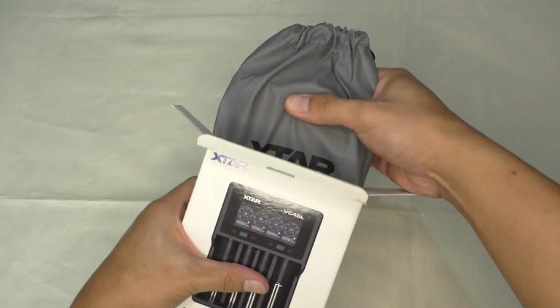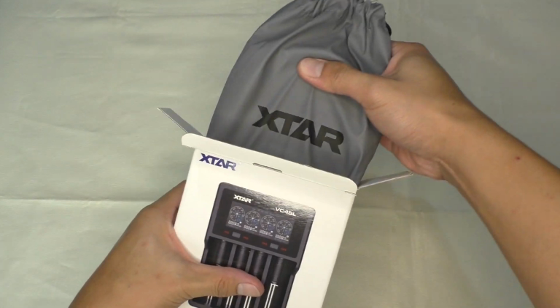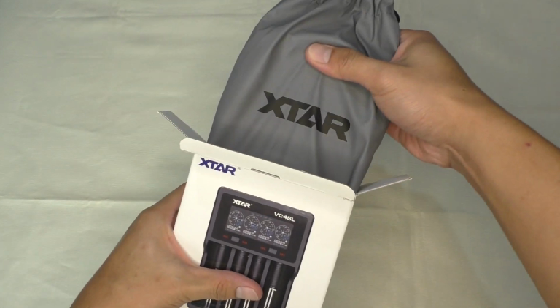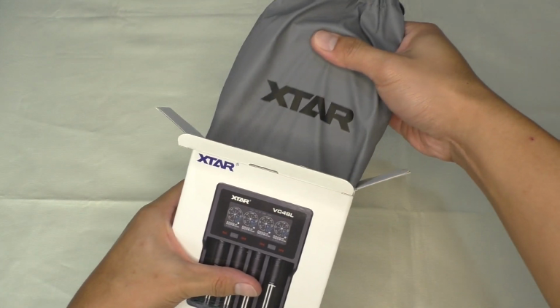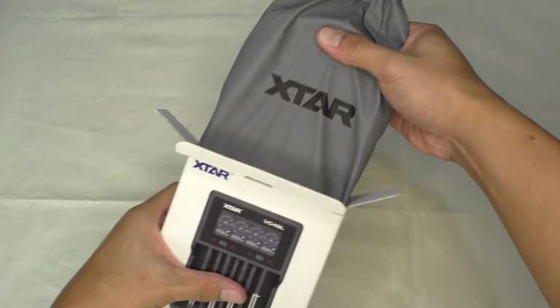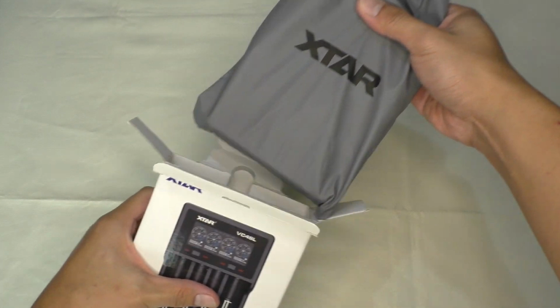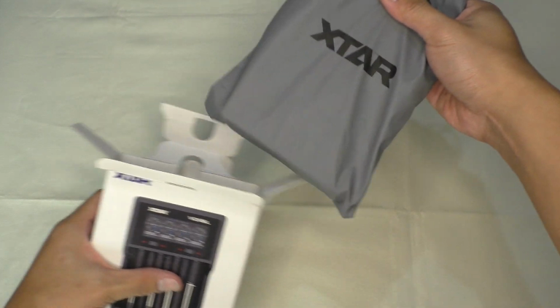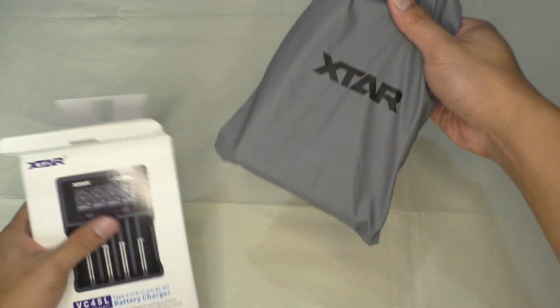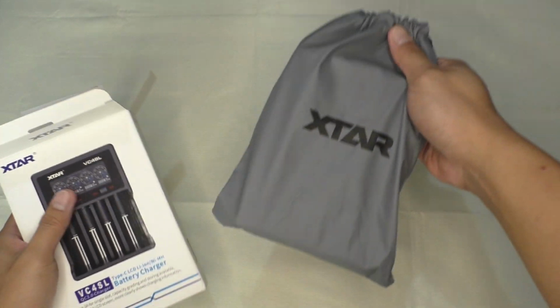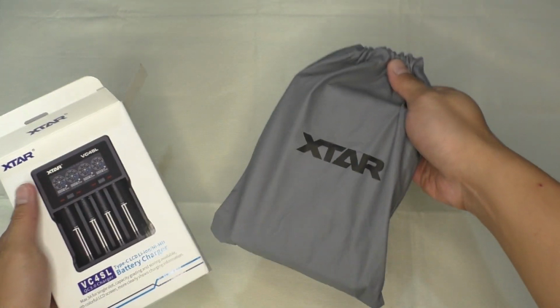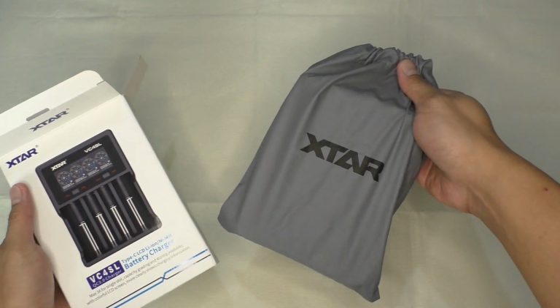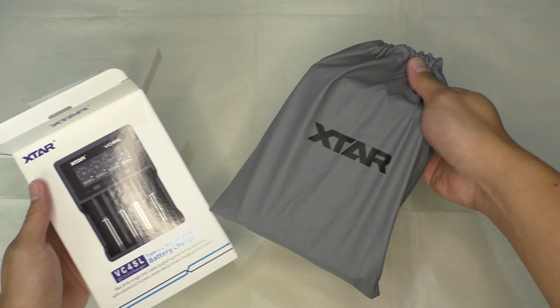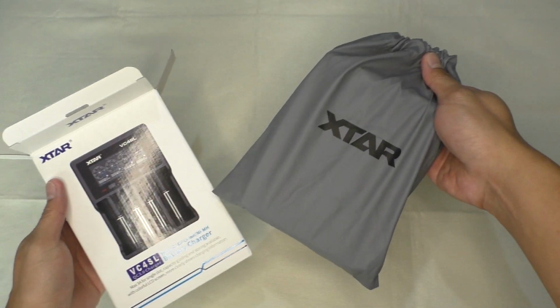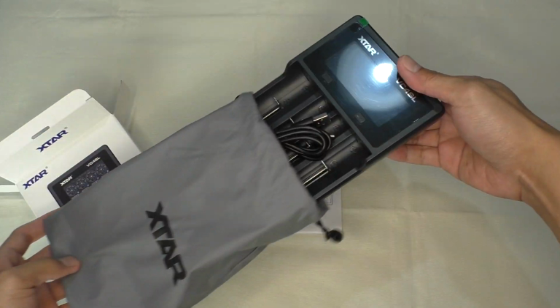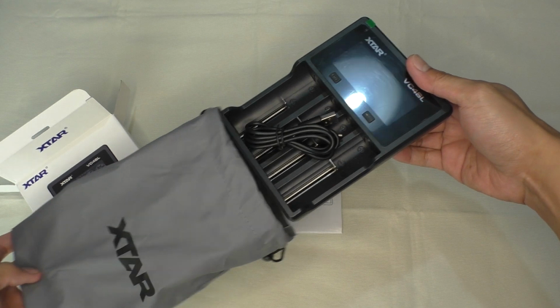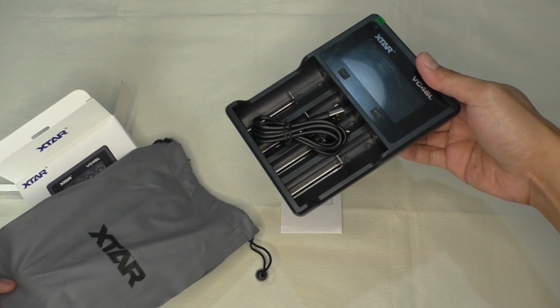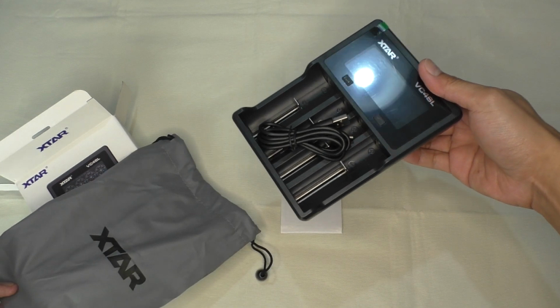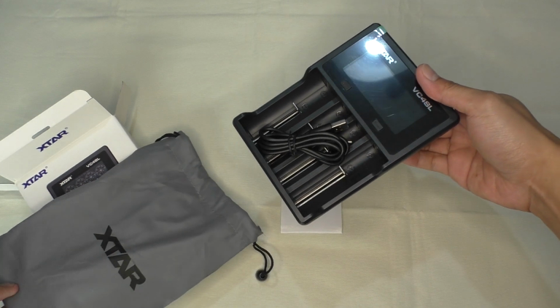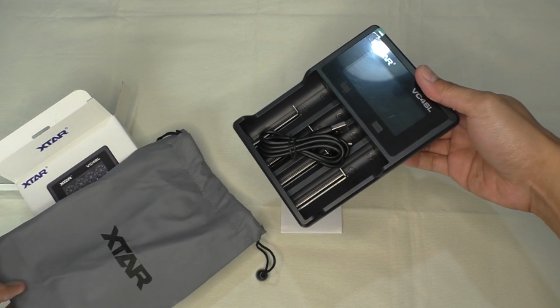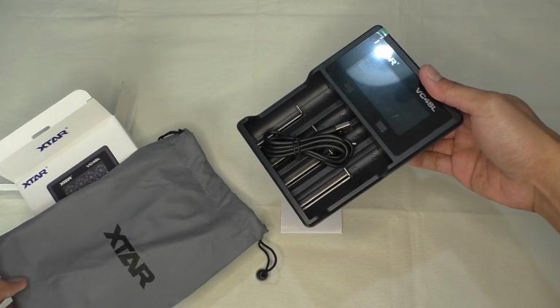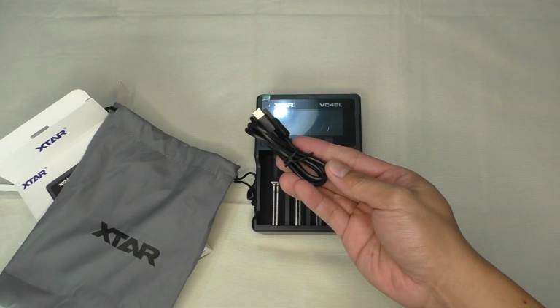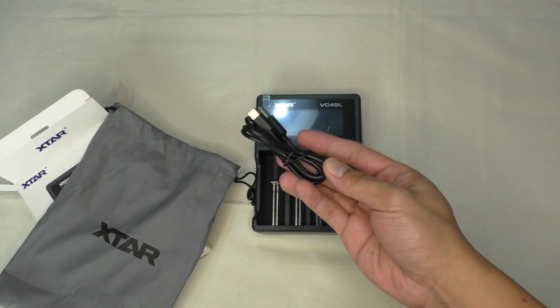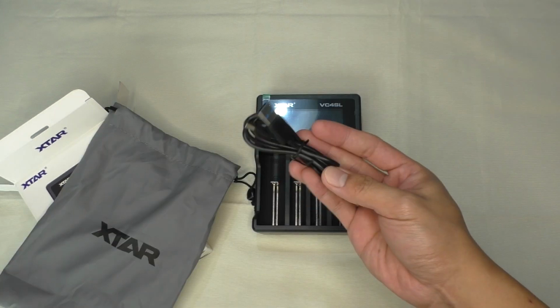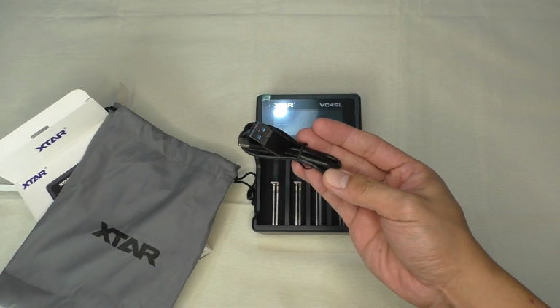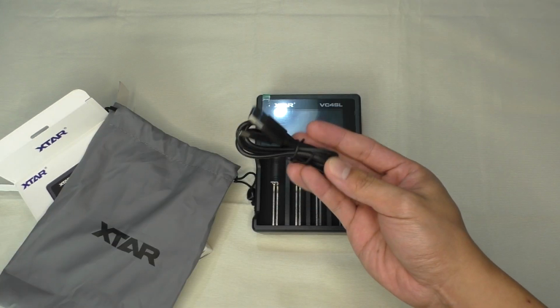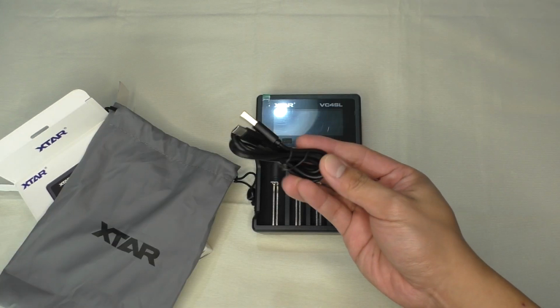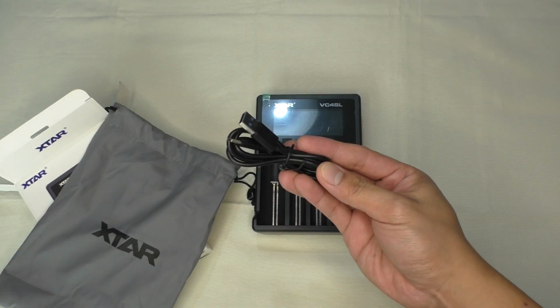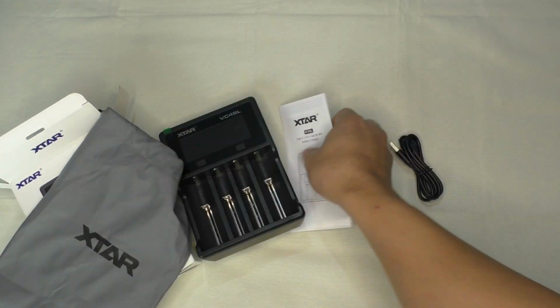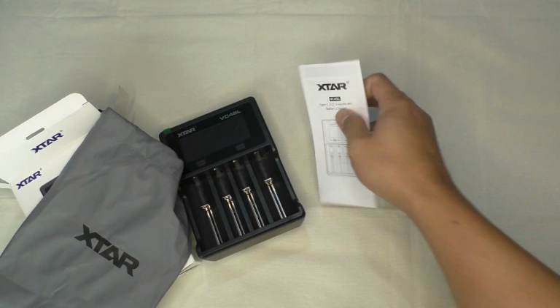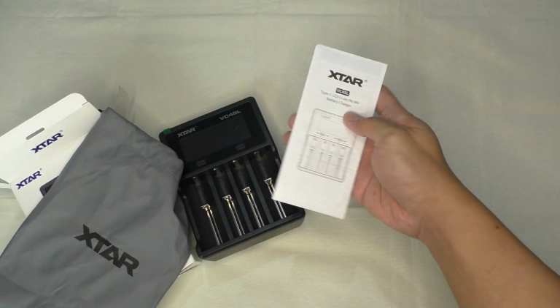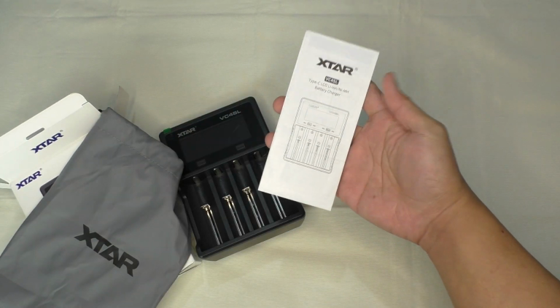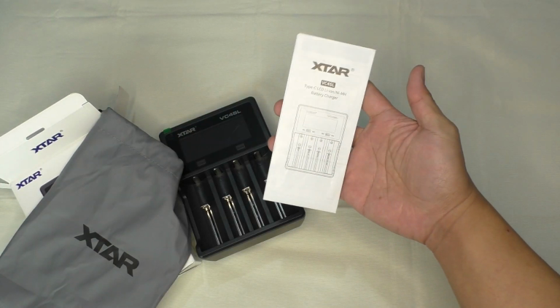Inside the box we have the charger in a carrying bag with the USB cable inside, and of course the manual.